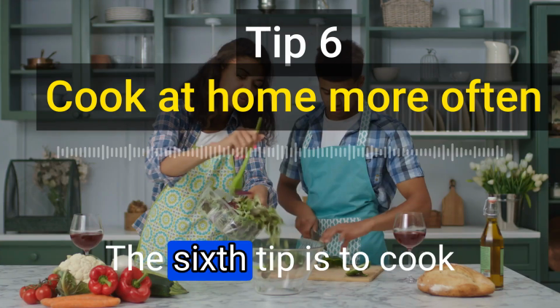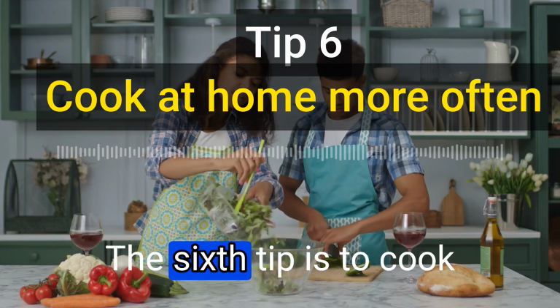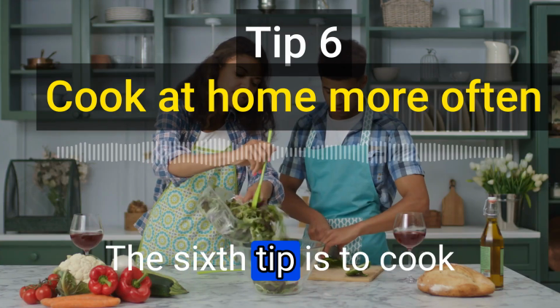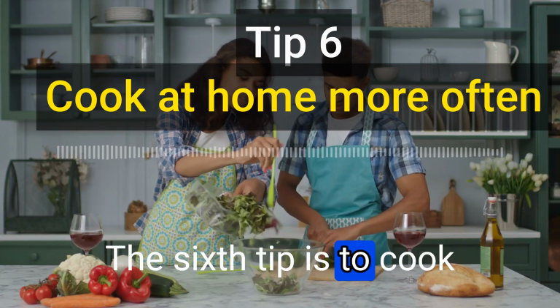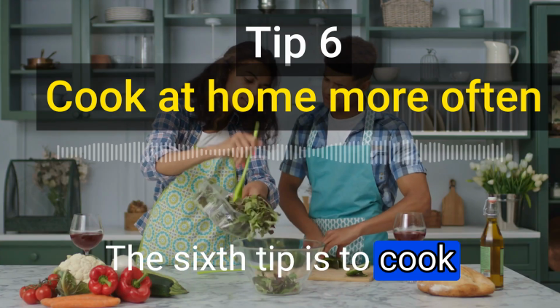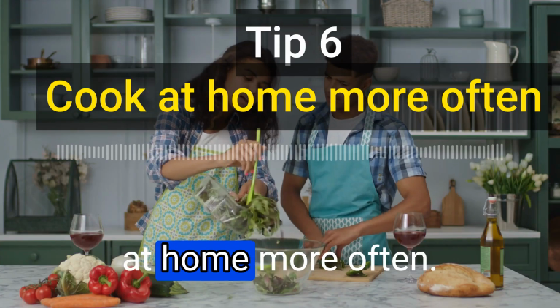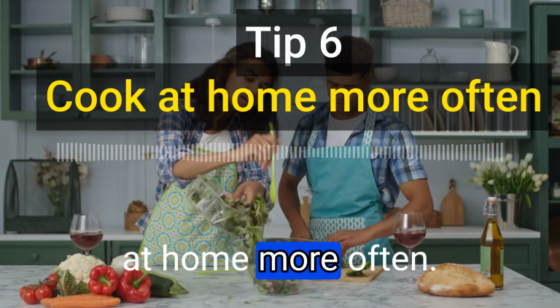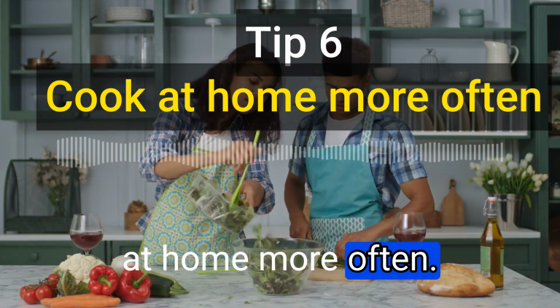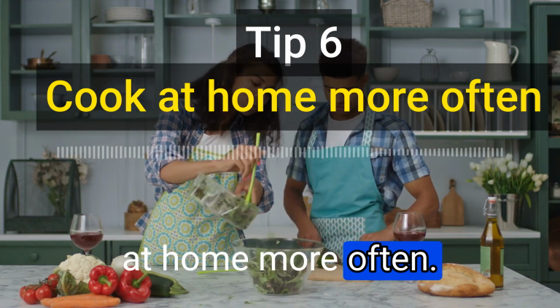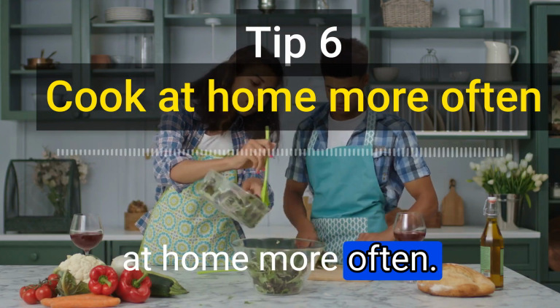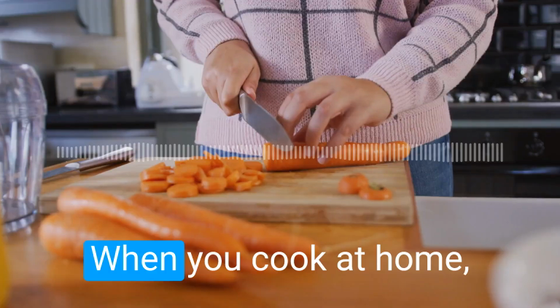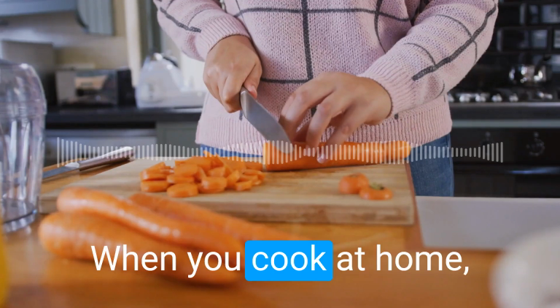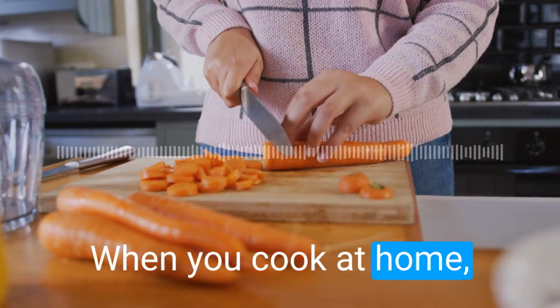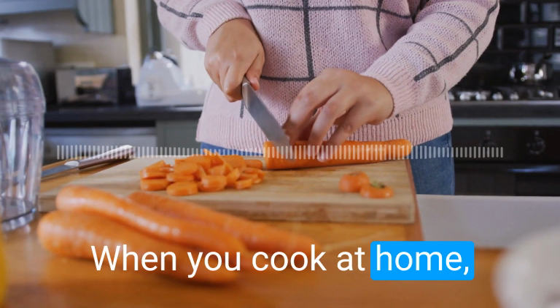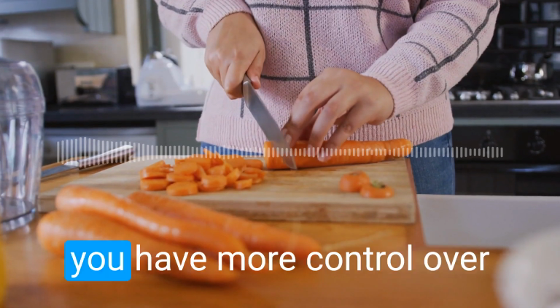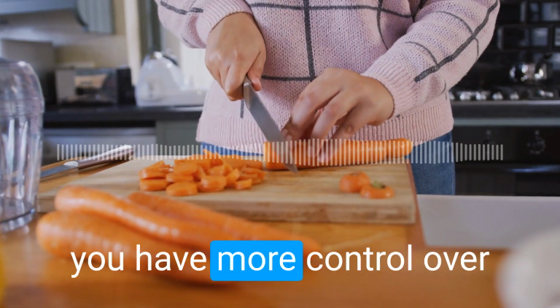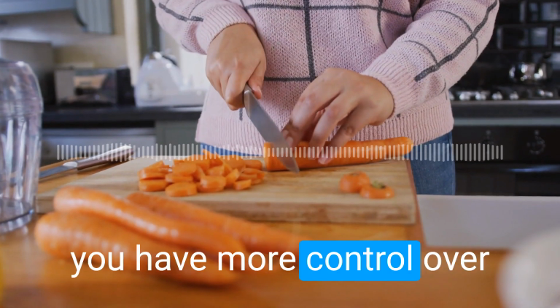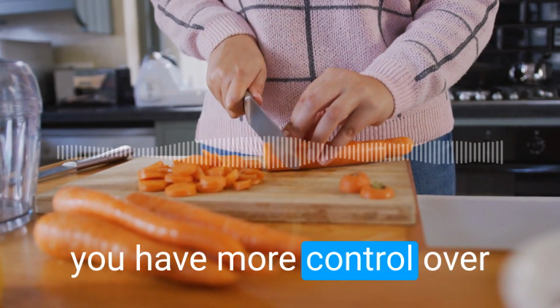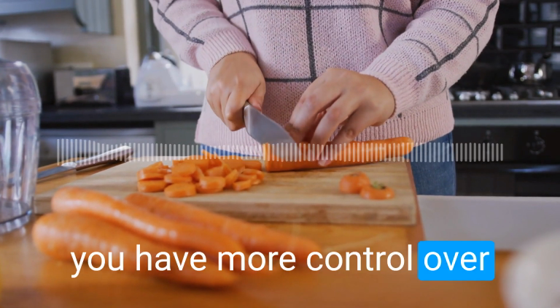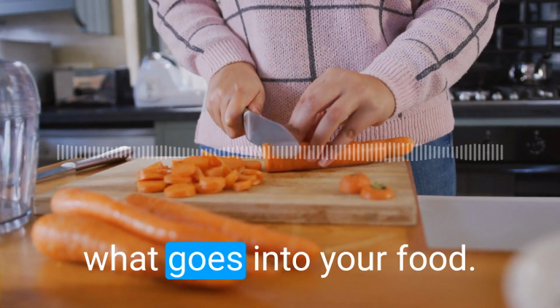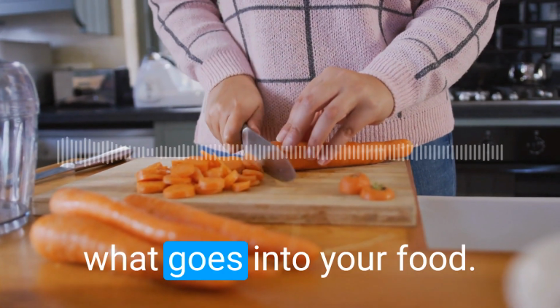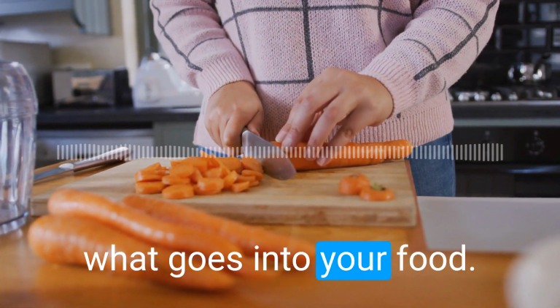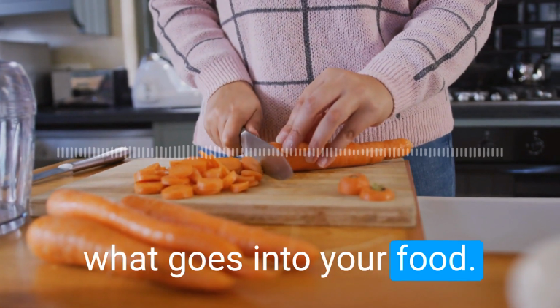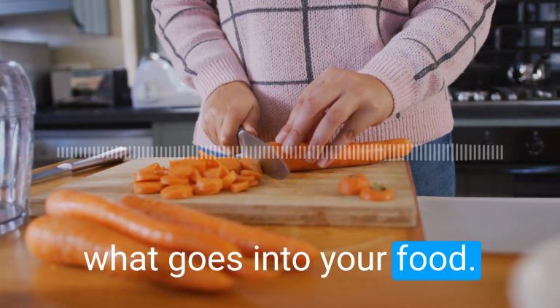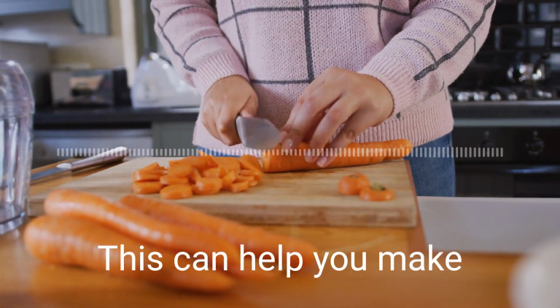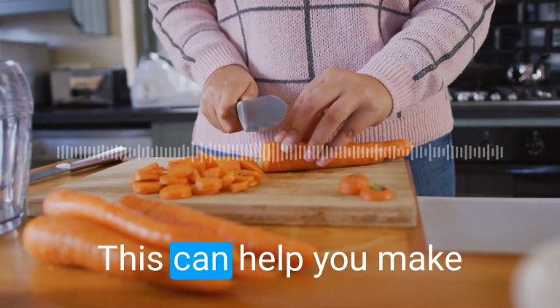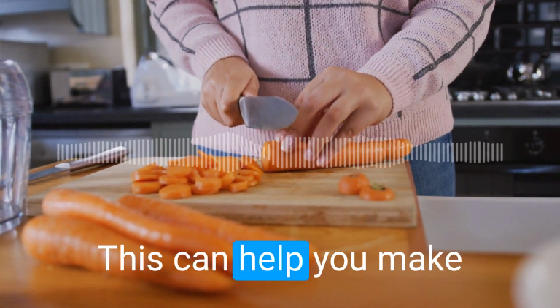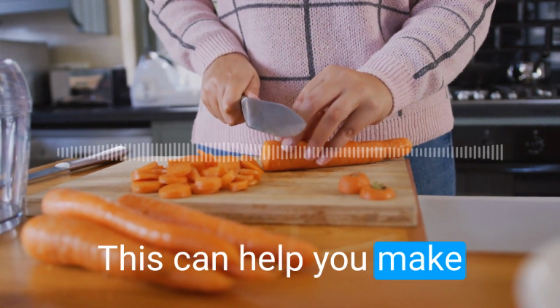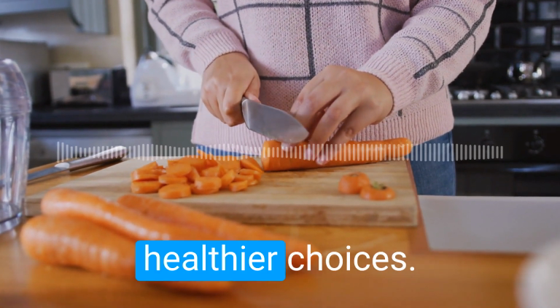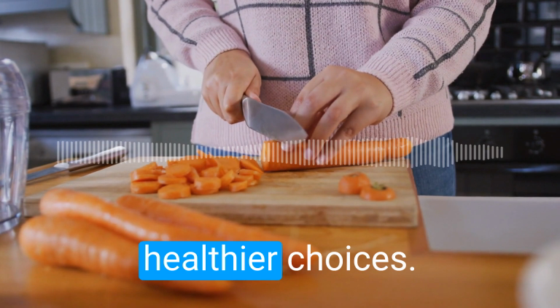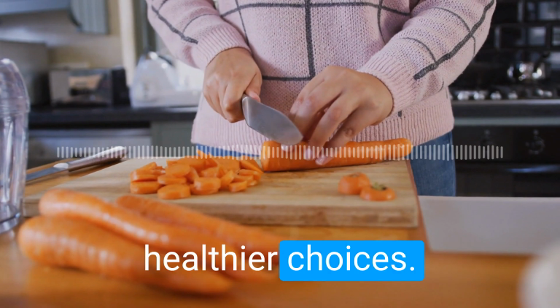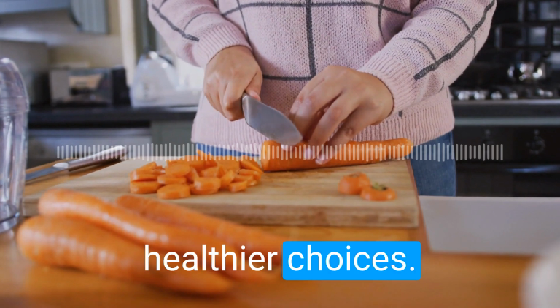The sixth tip is to cook at home more often. When you cook at home, you have more control over what goes into your food. This can help you make healthier choices.